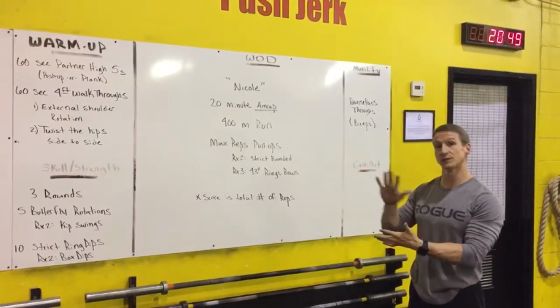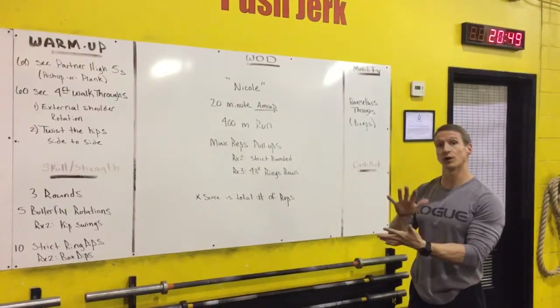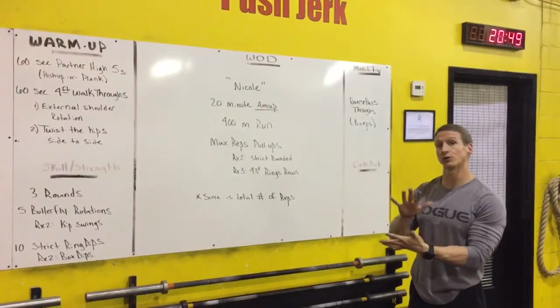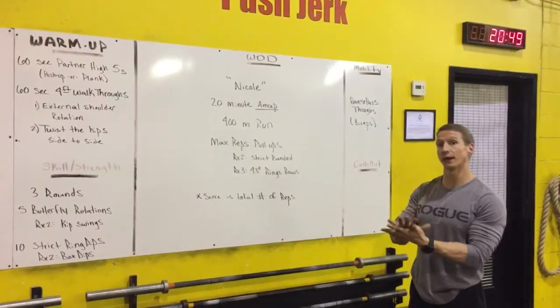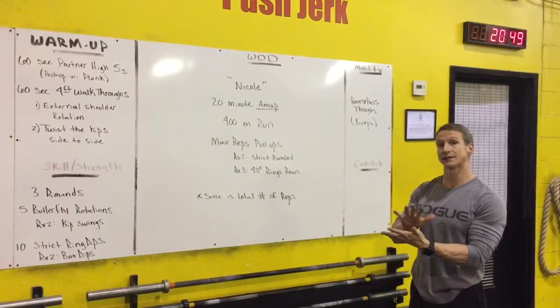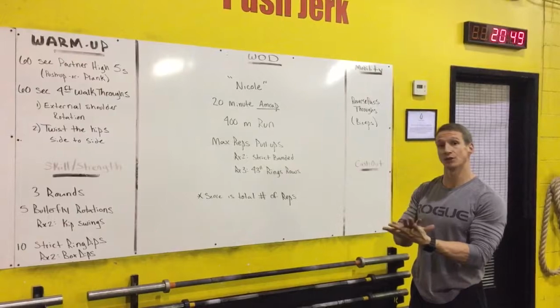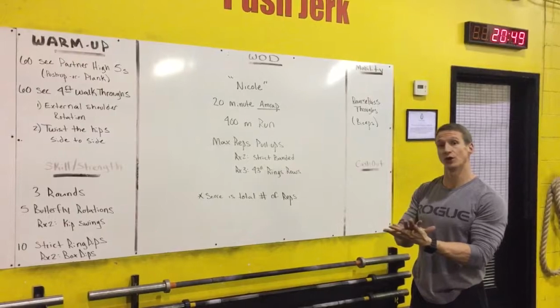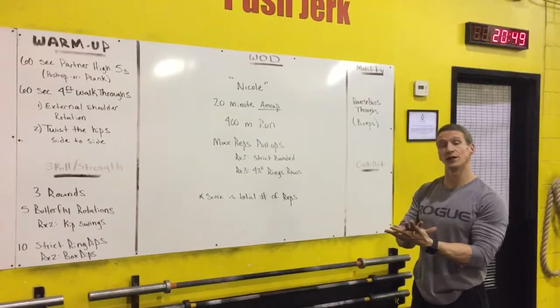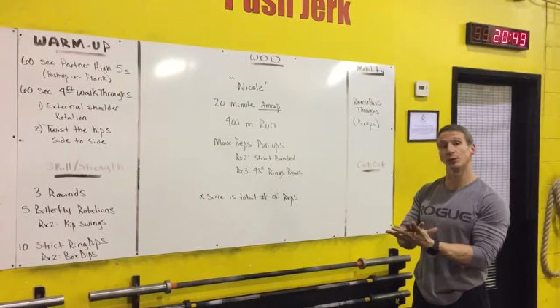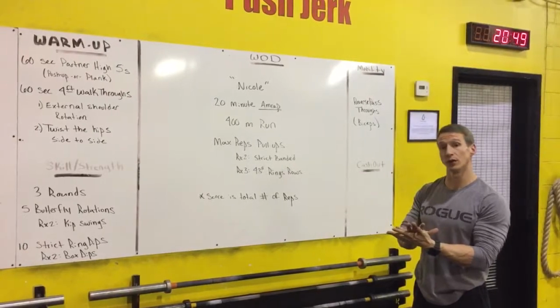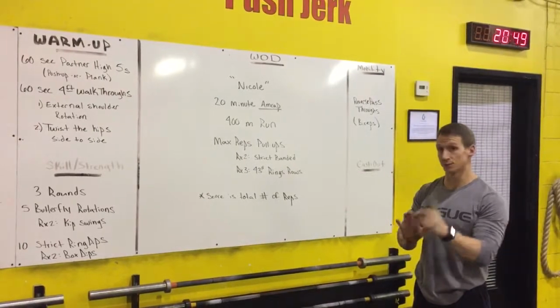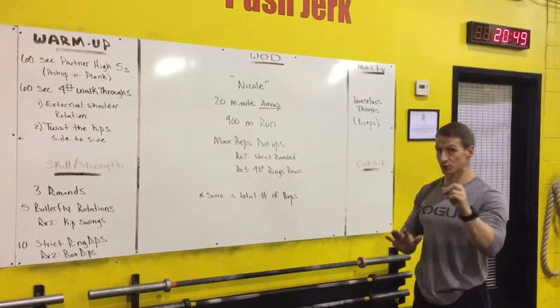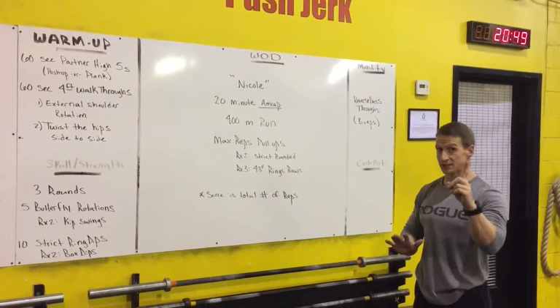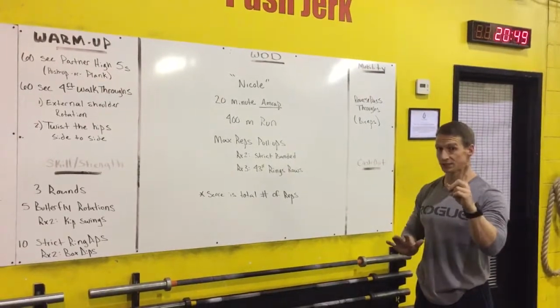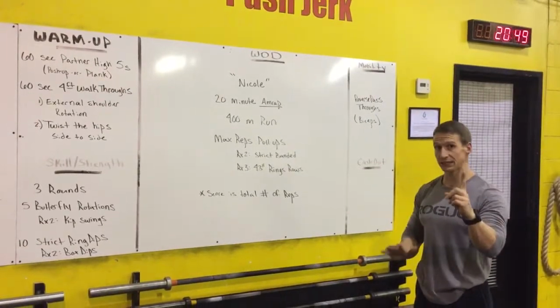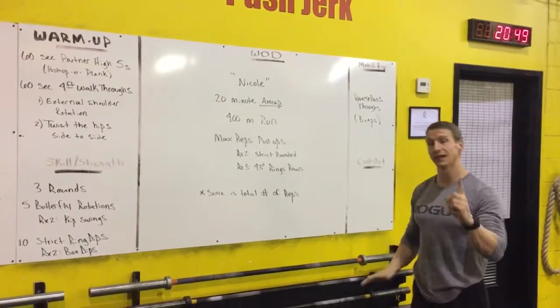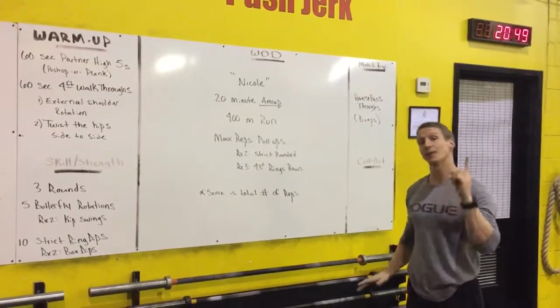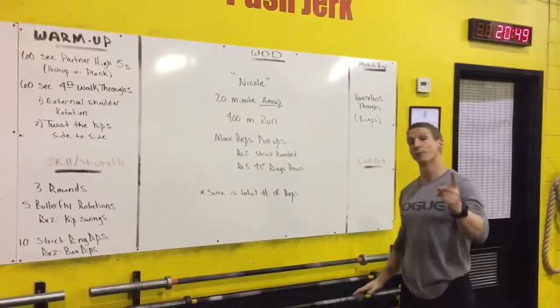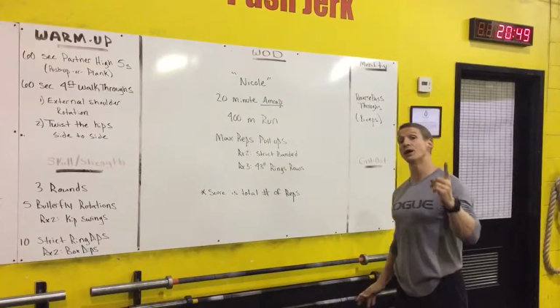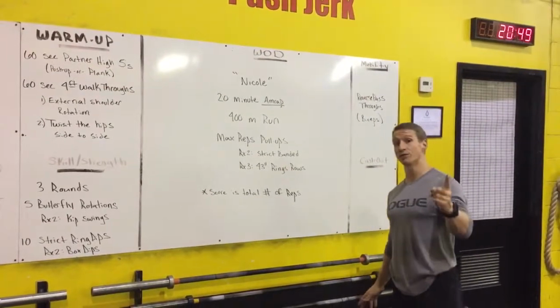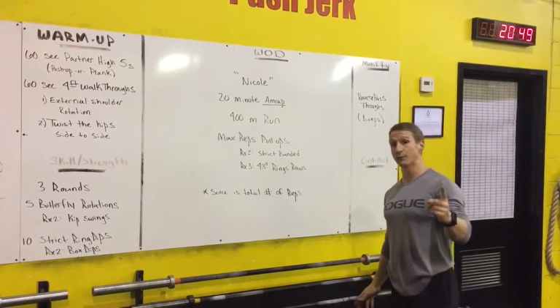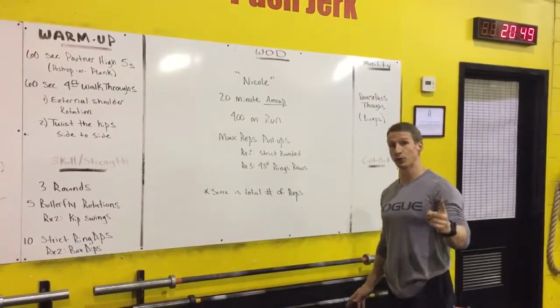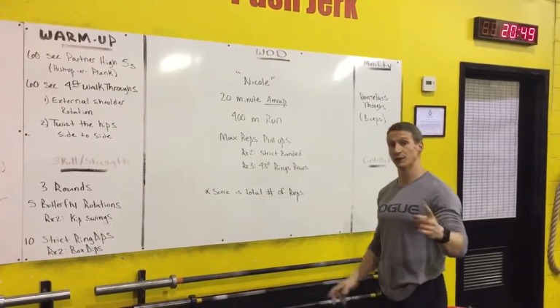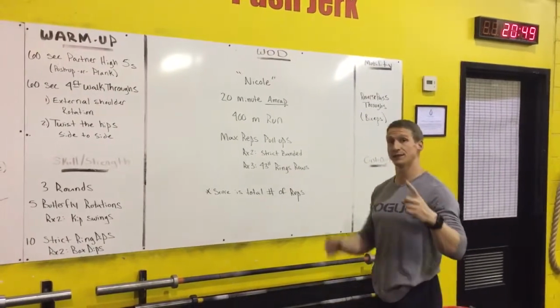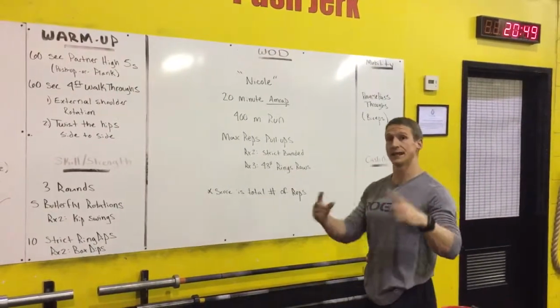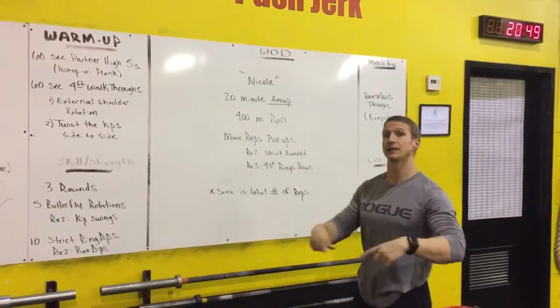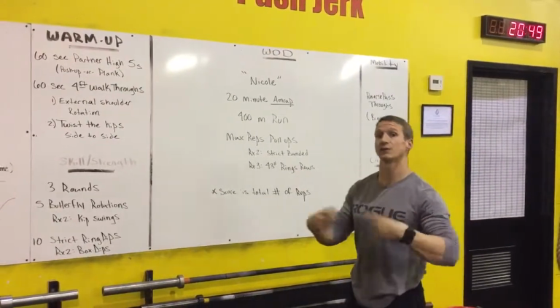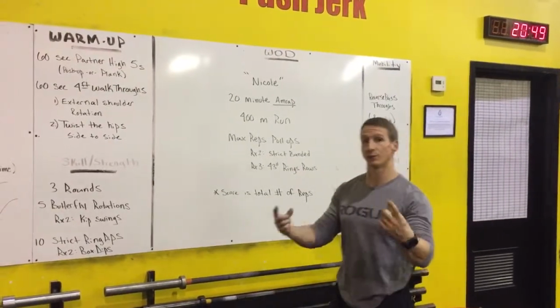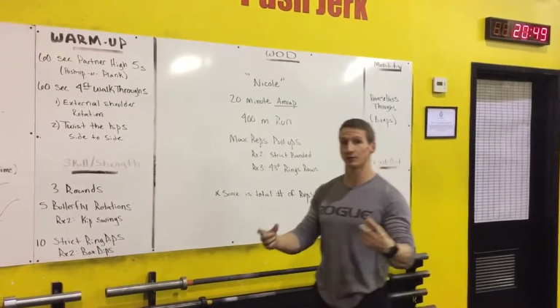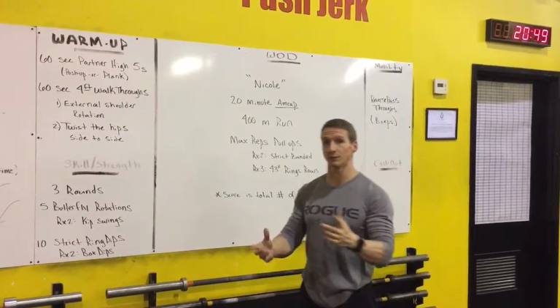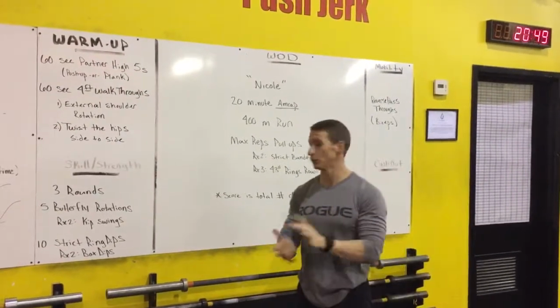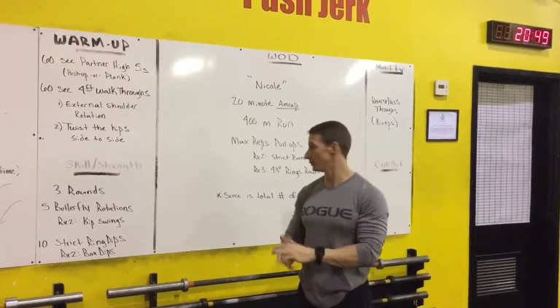But tomorrow we're practicing on the pull-ups — more specifically, the butterfly pull-up and the technique for the butterfly pull-up.